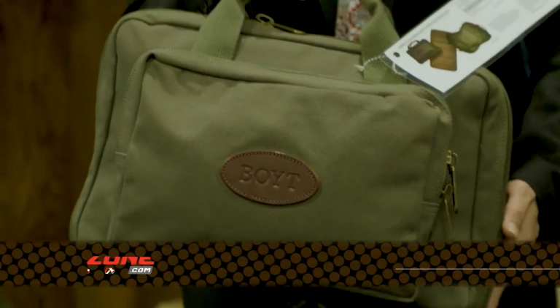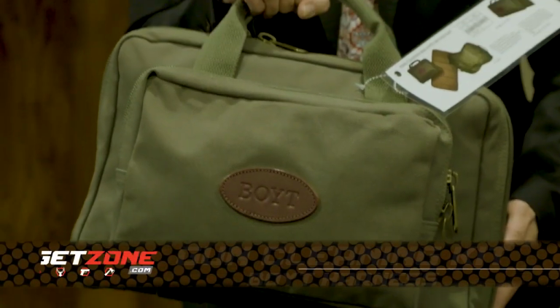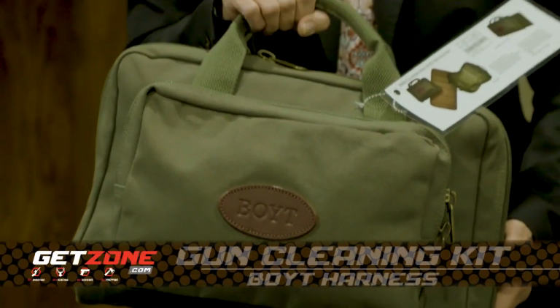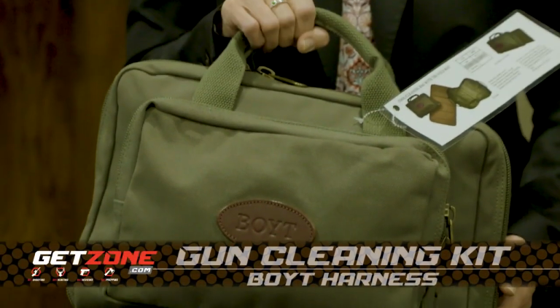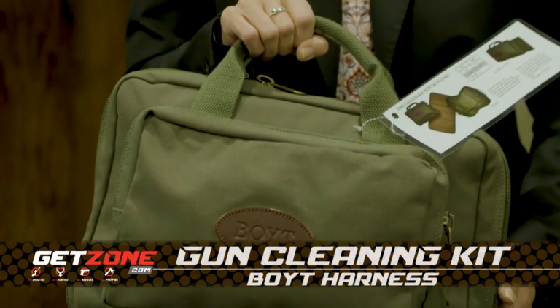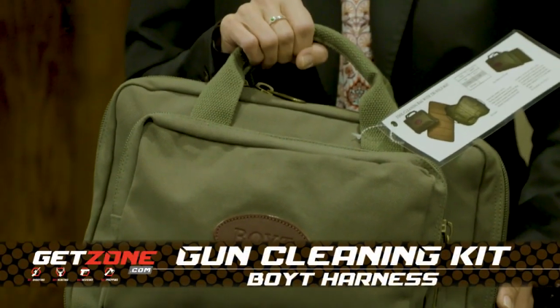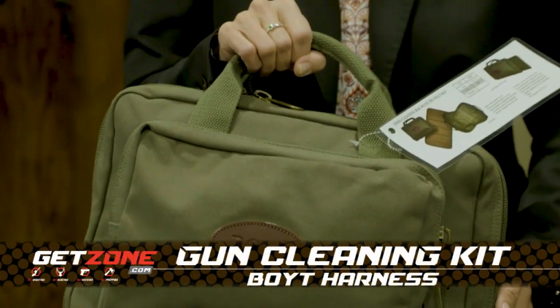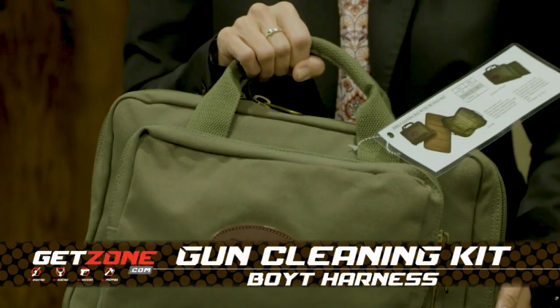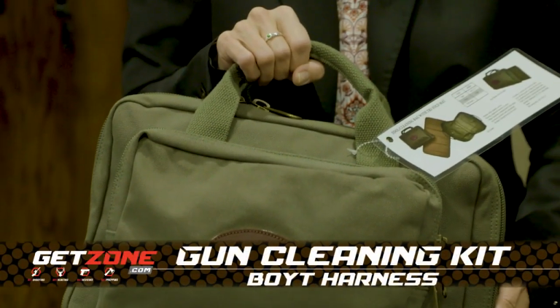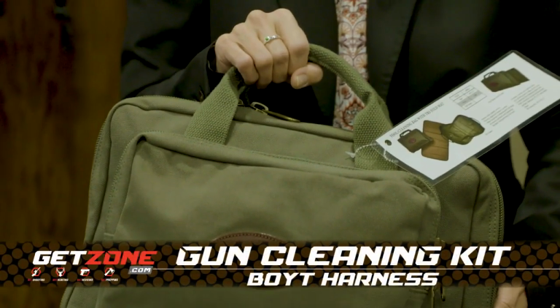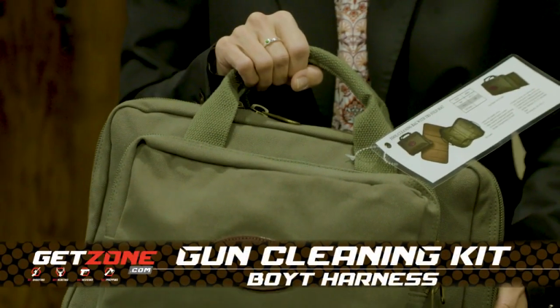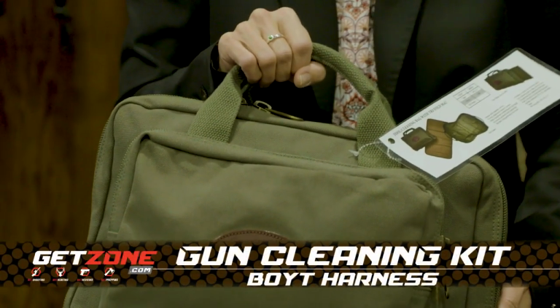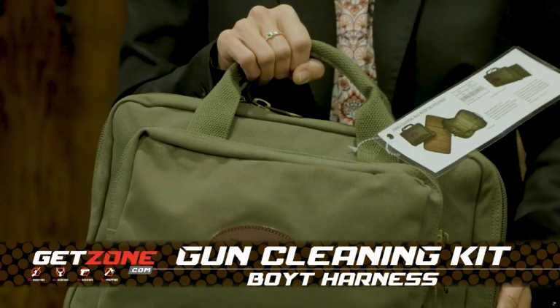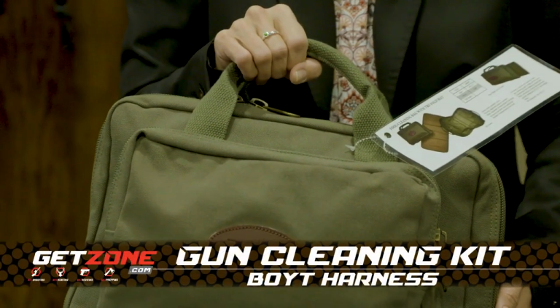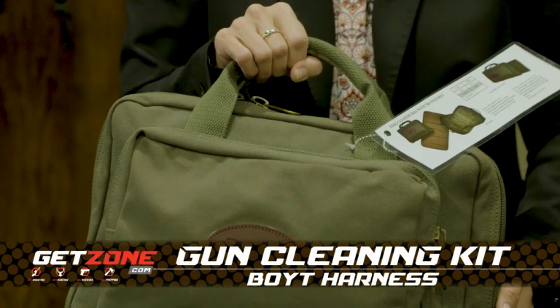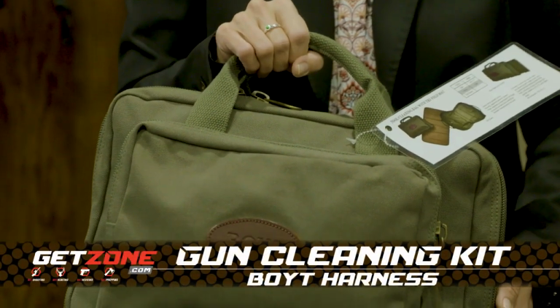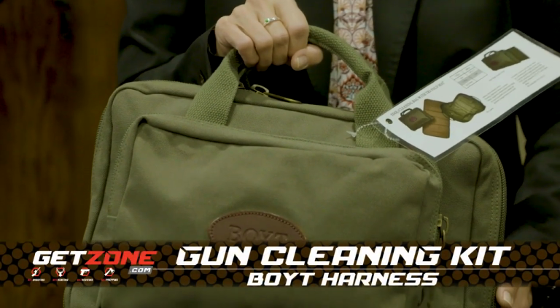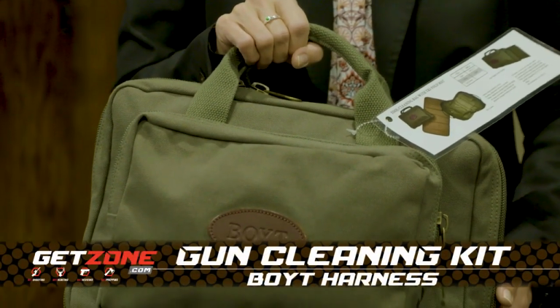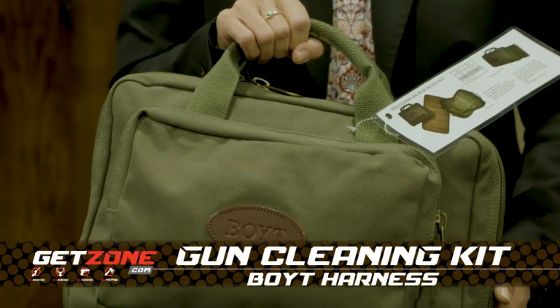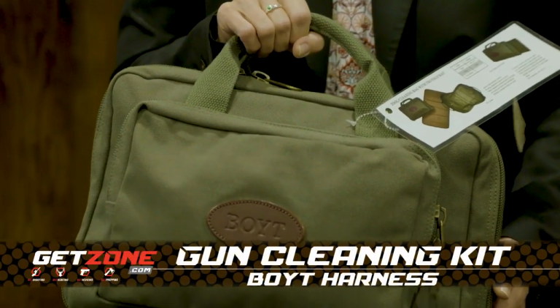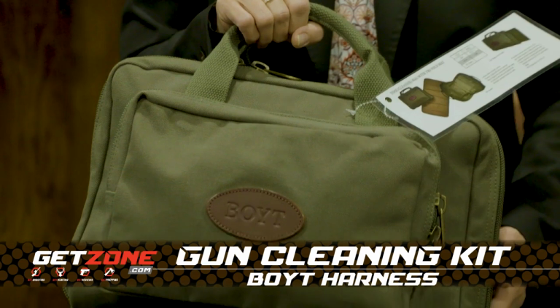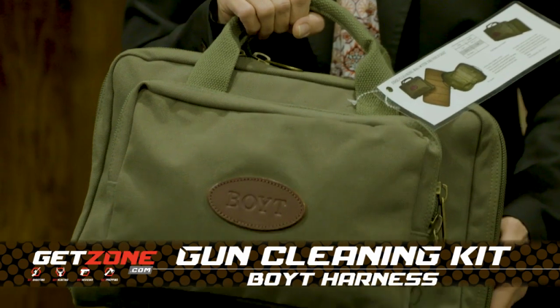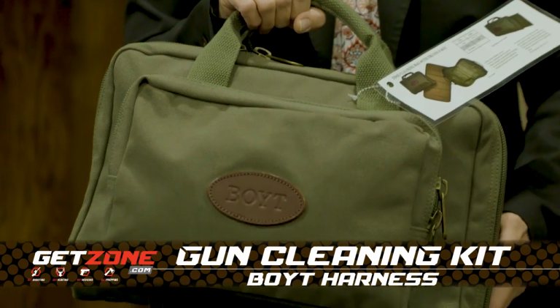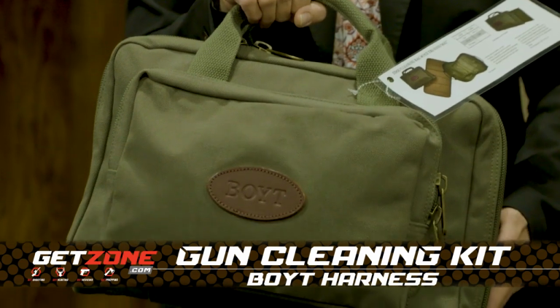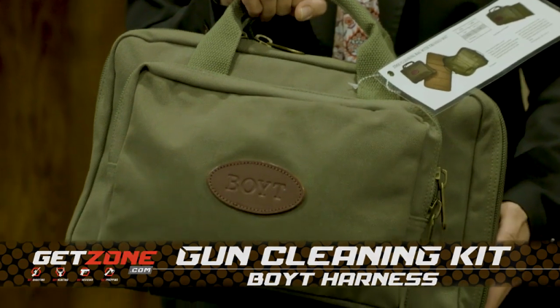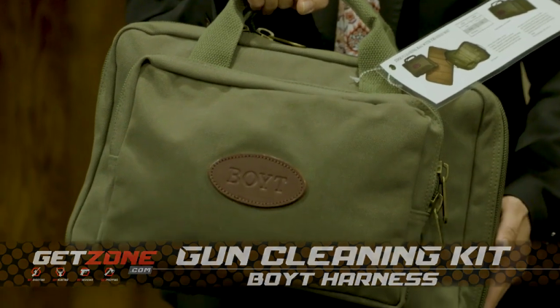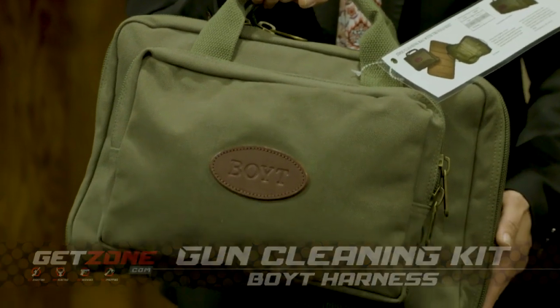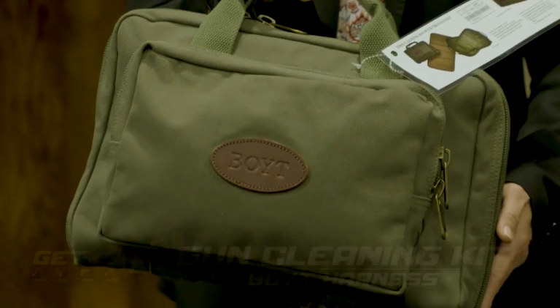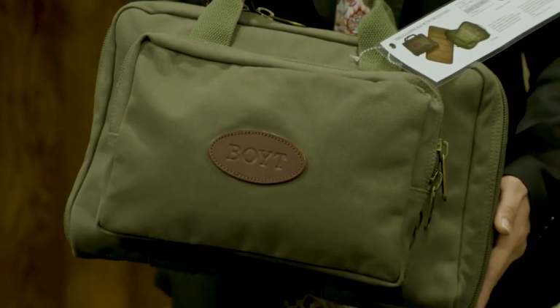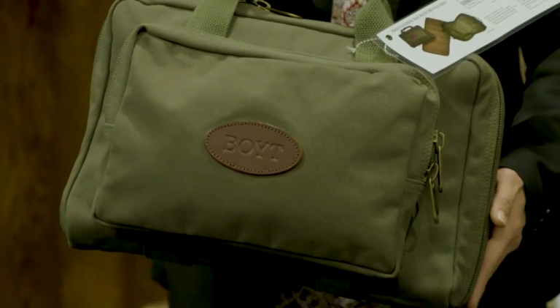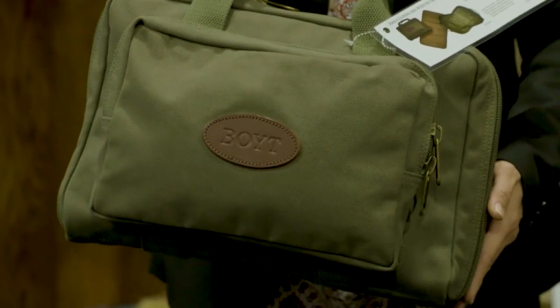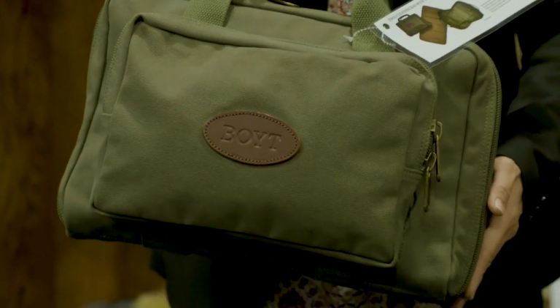We have a new Boyt tool gun cleaning kit. It comes with a tri-fold mat.